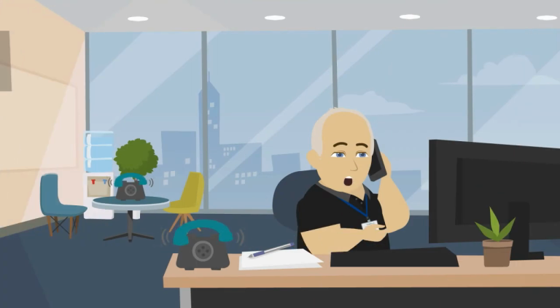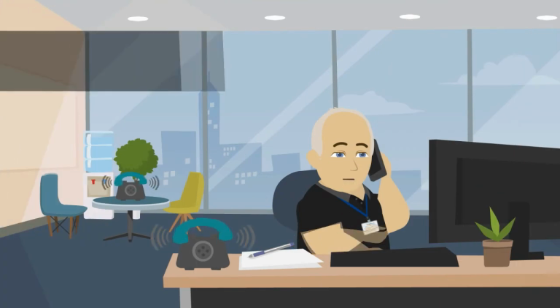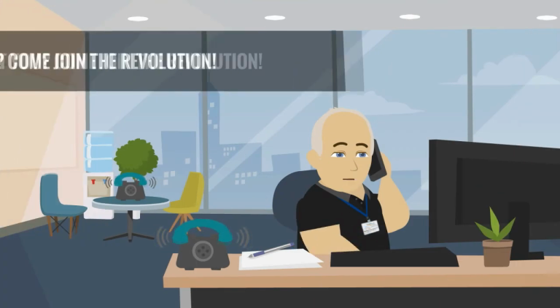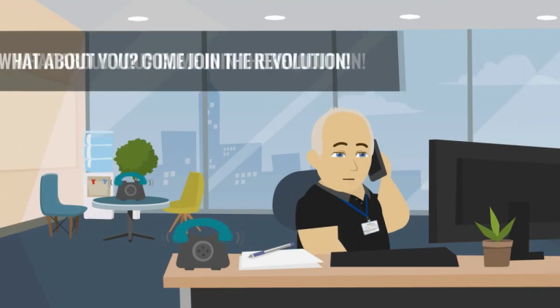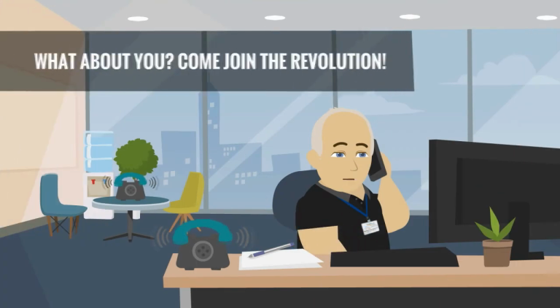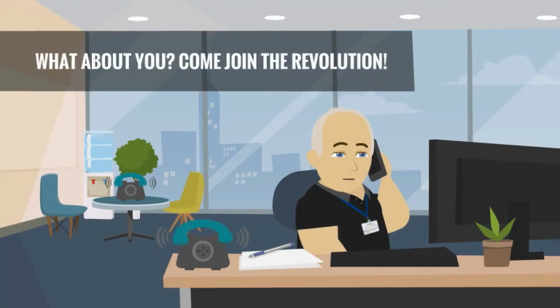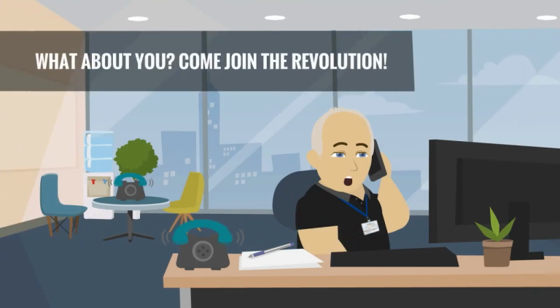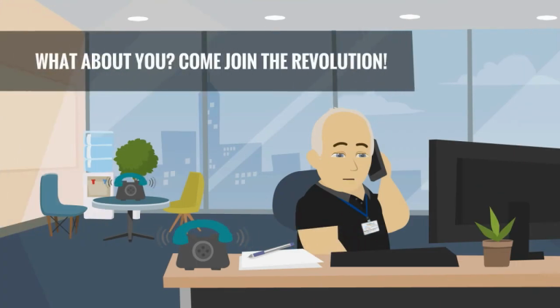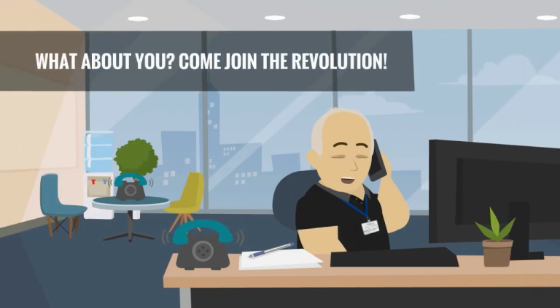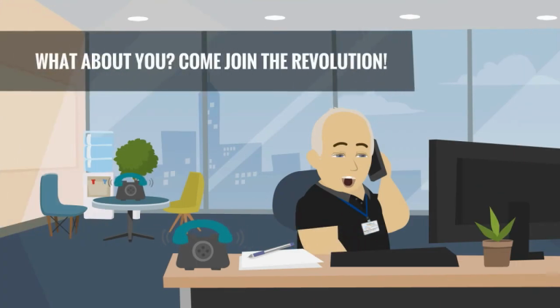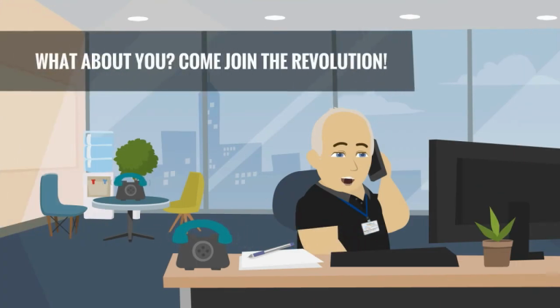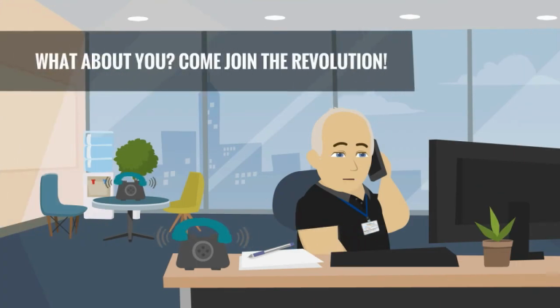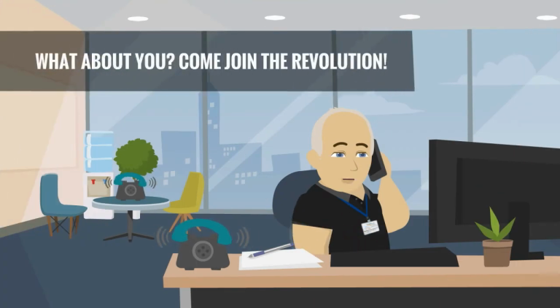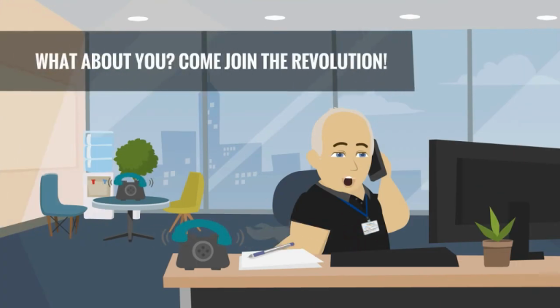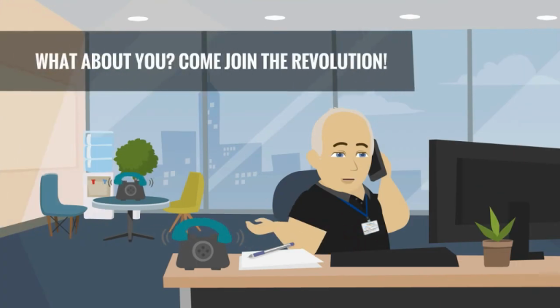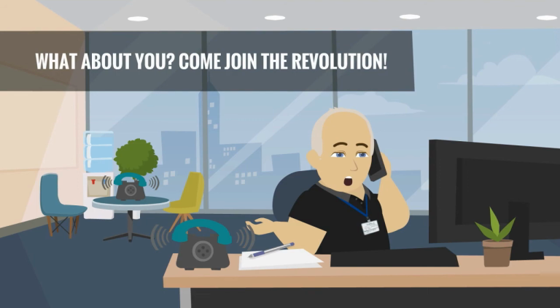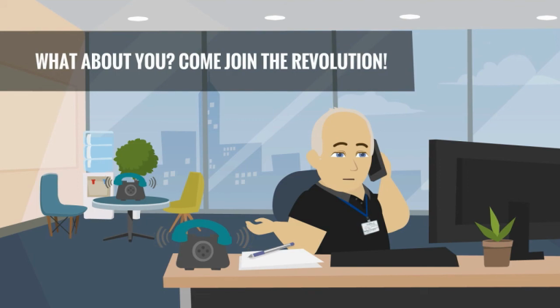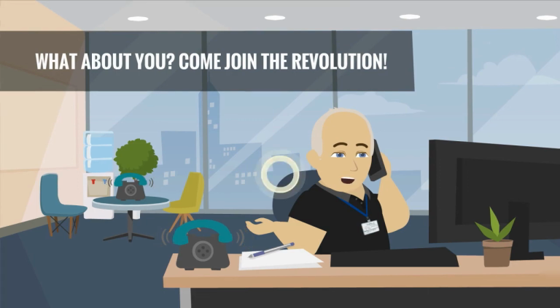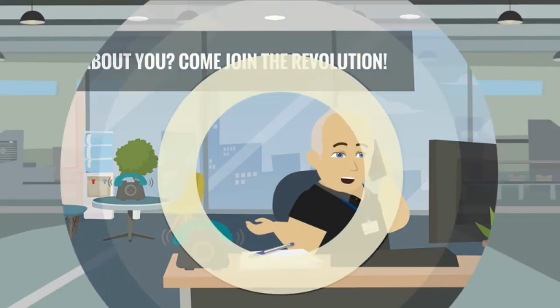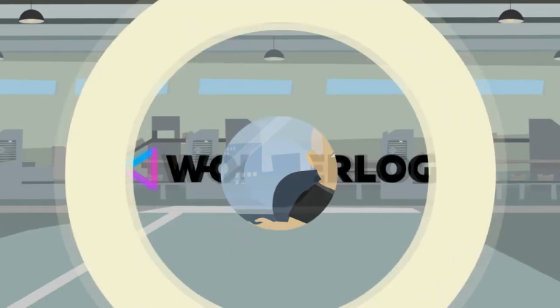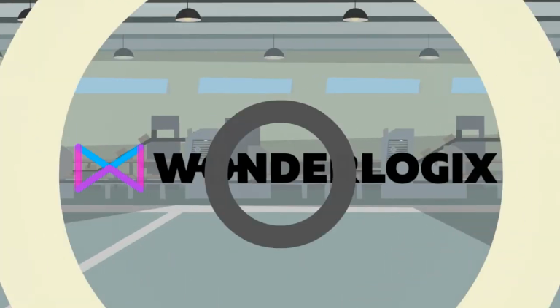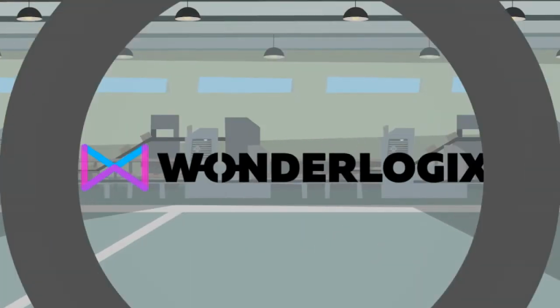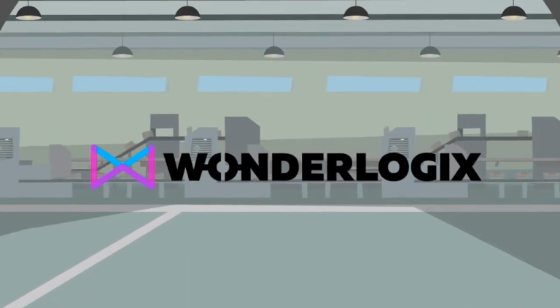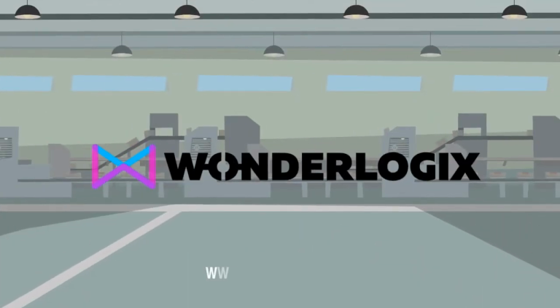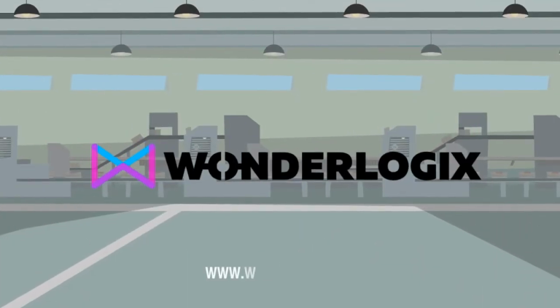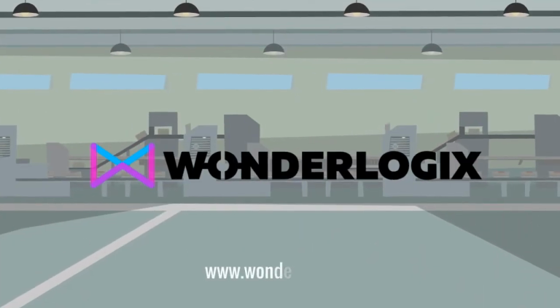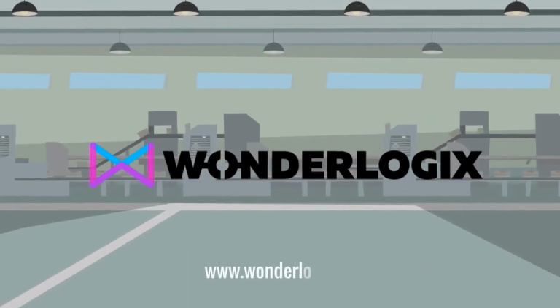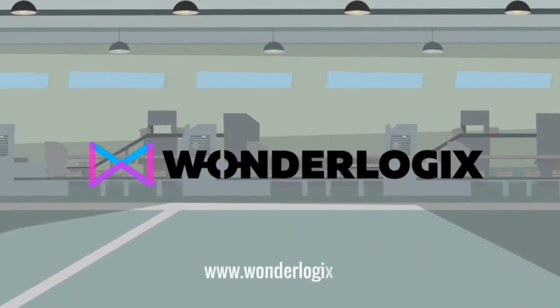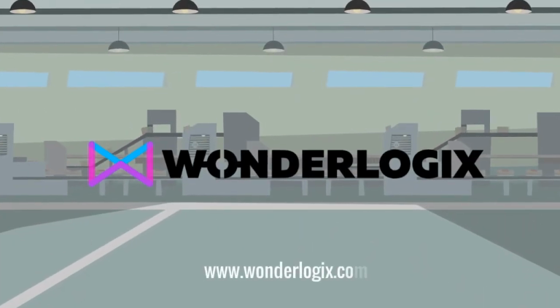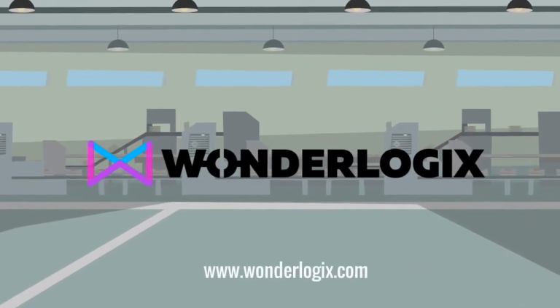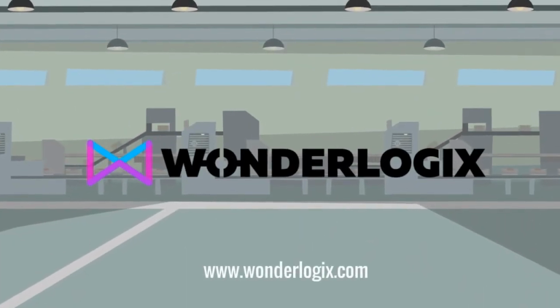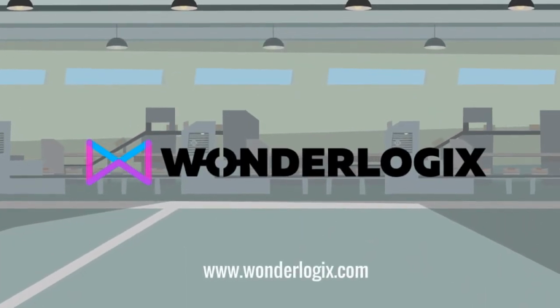What about you? Come and join the revolution. Wonderlogix — contact us today.